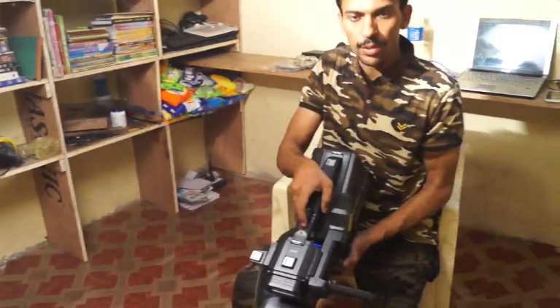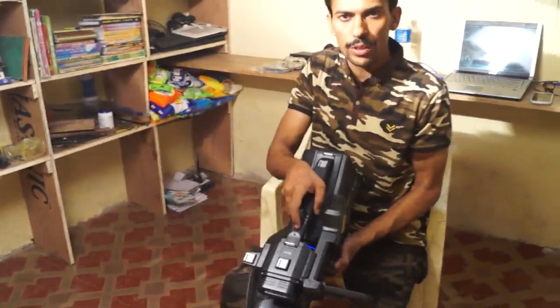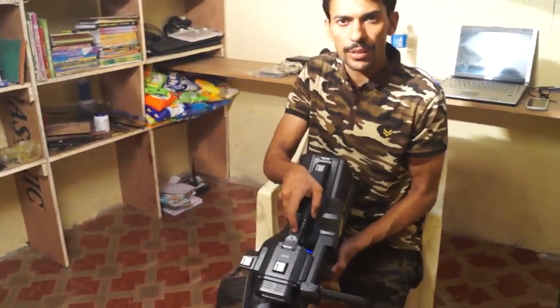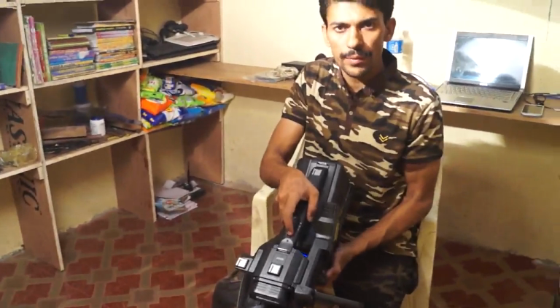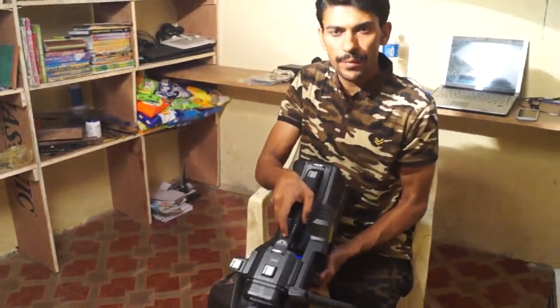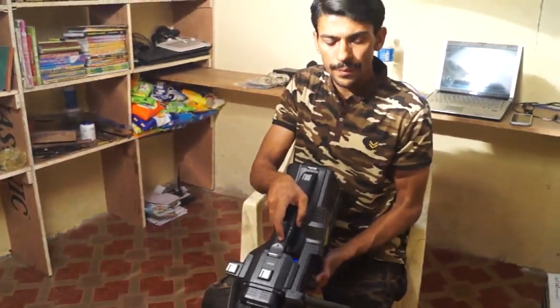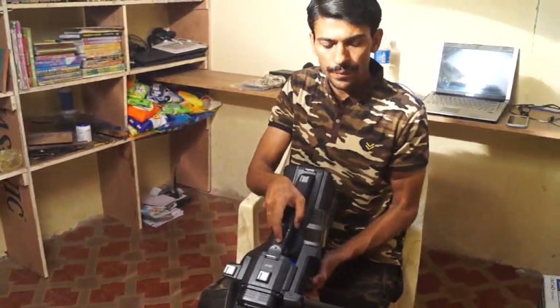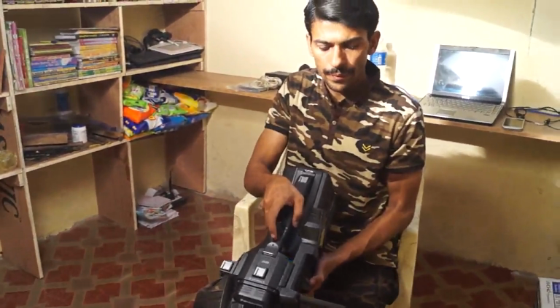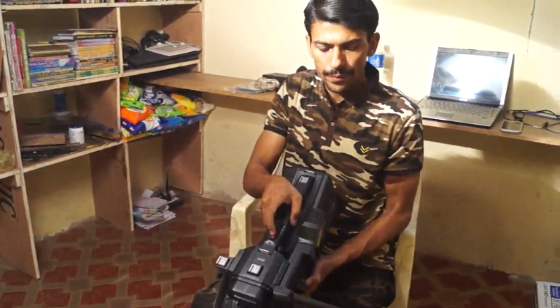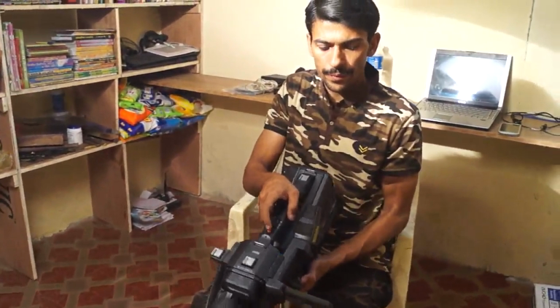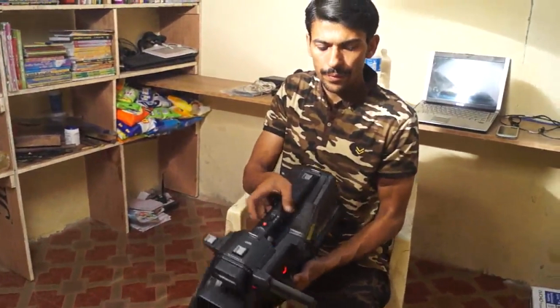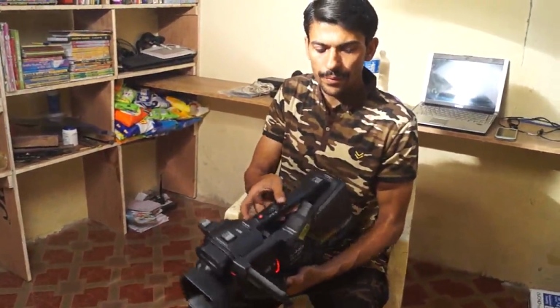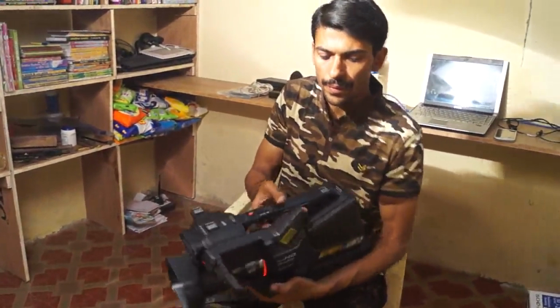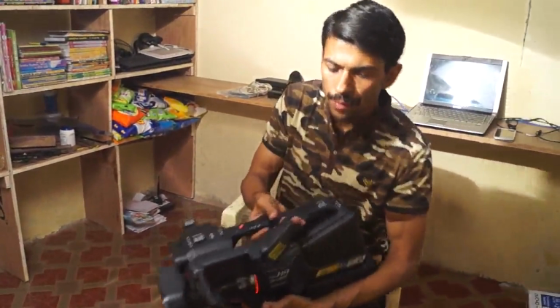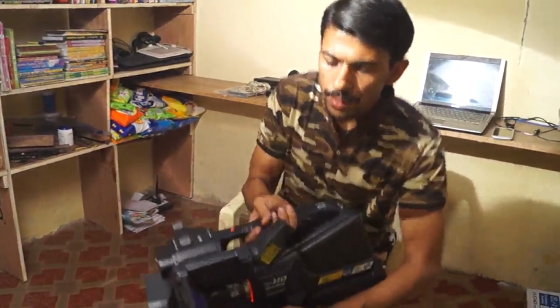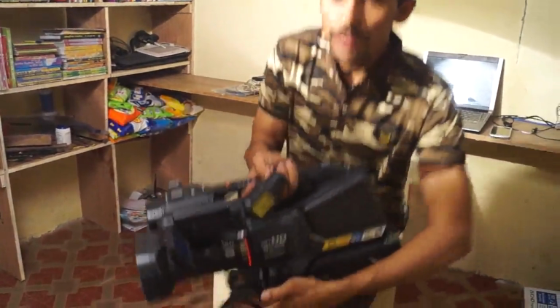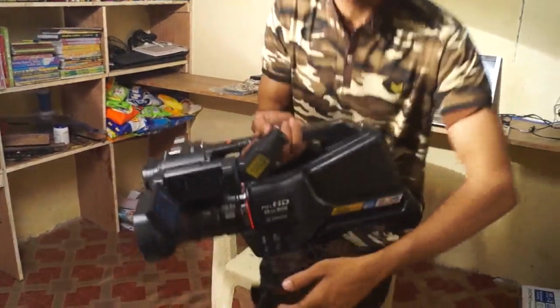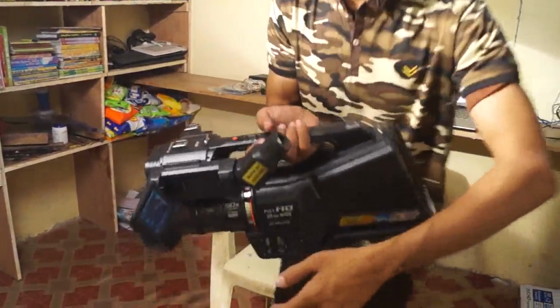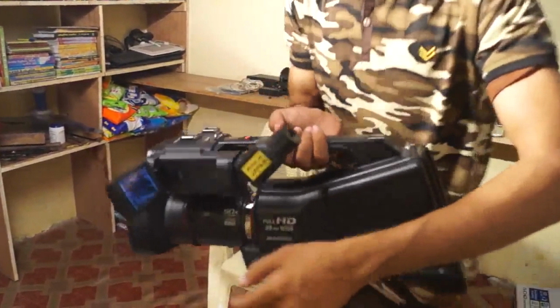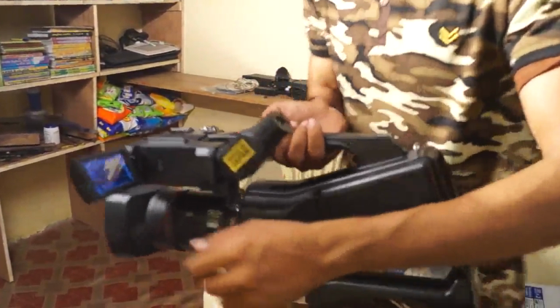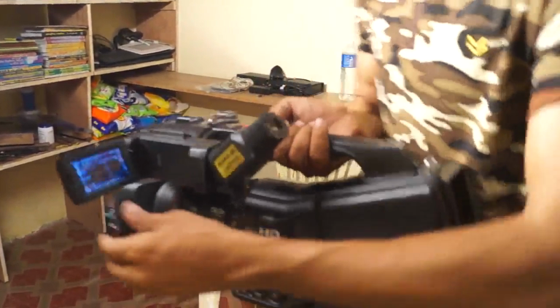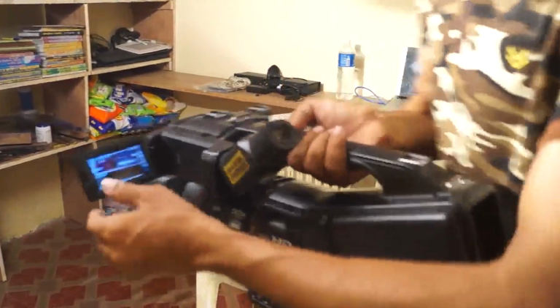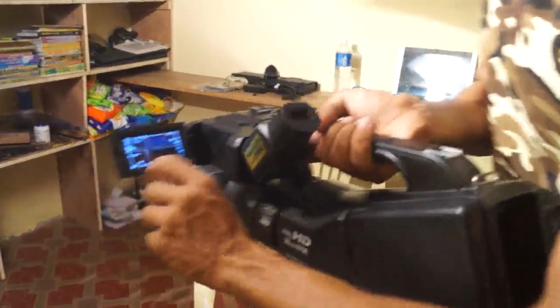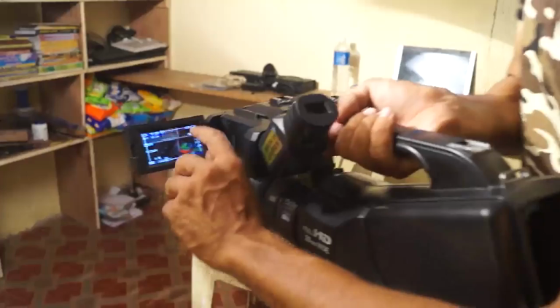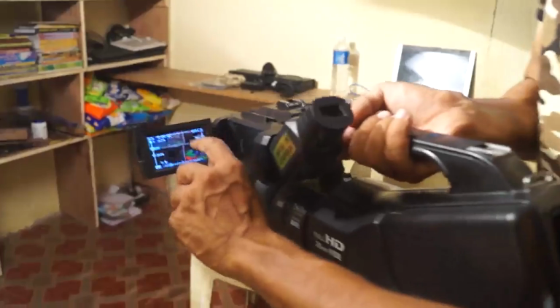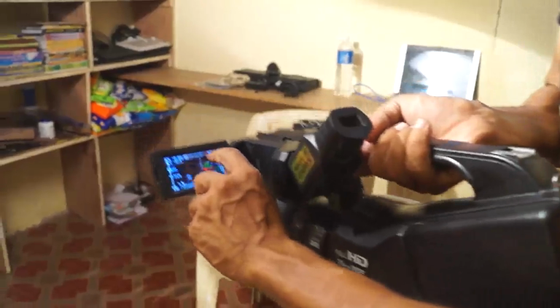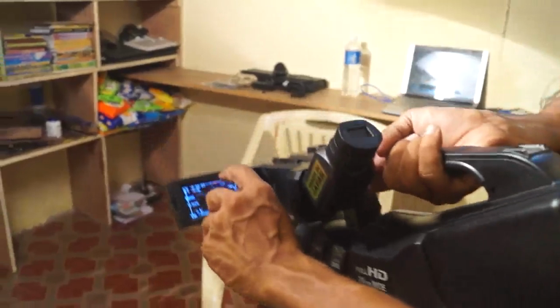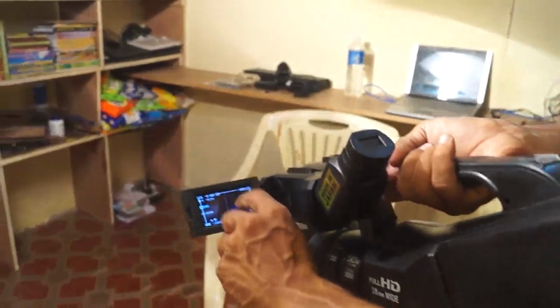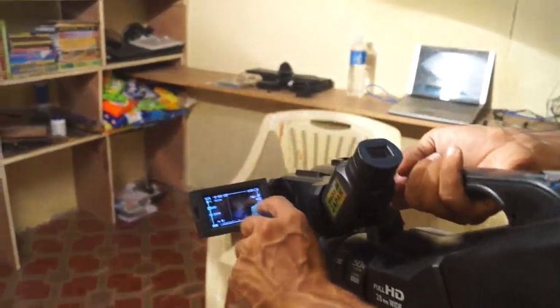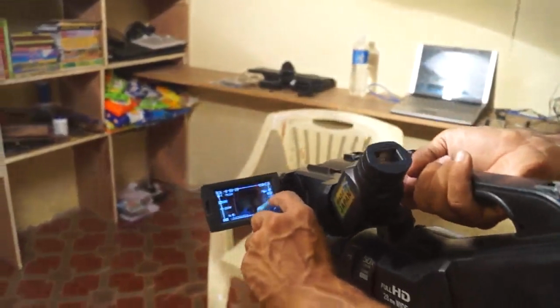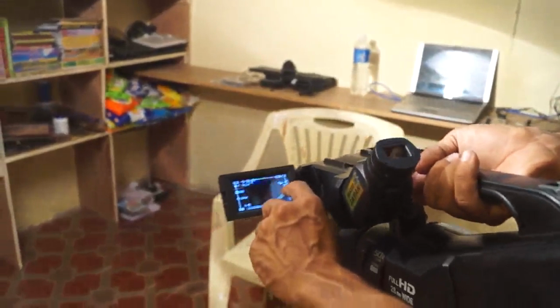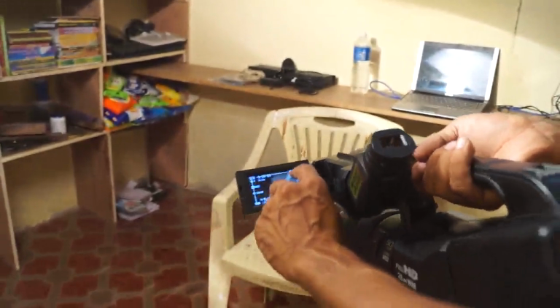Recording — you can see the button. There is a red button that lights up here when recording.